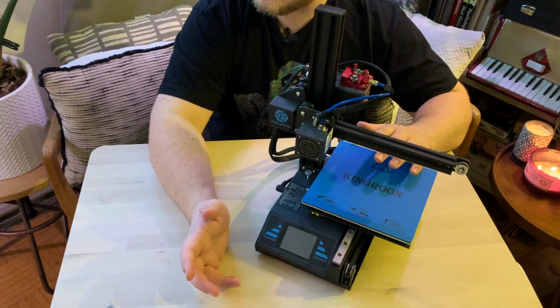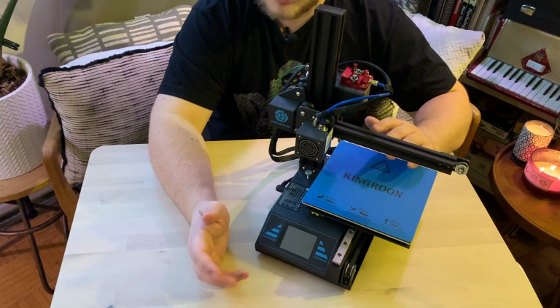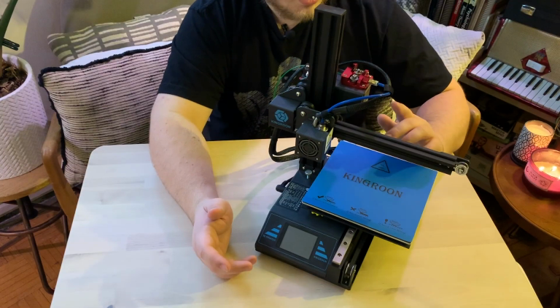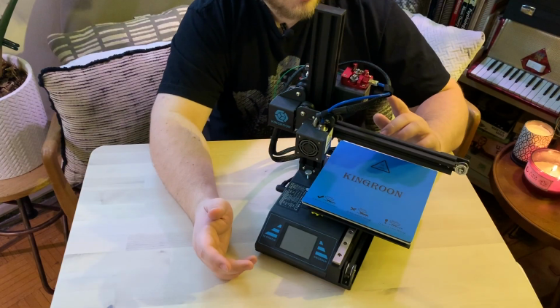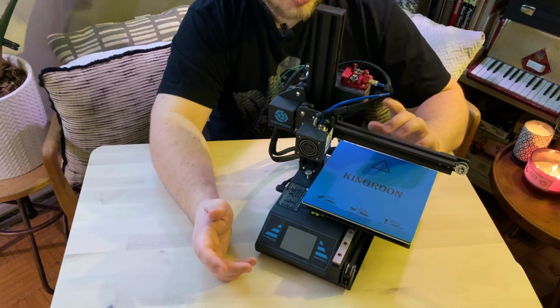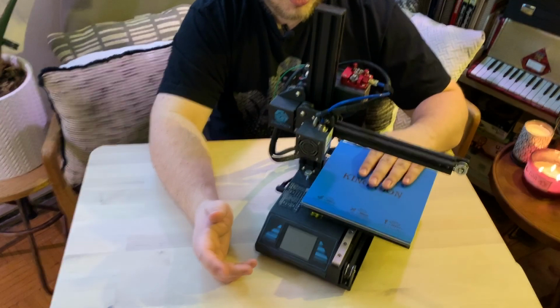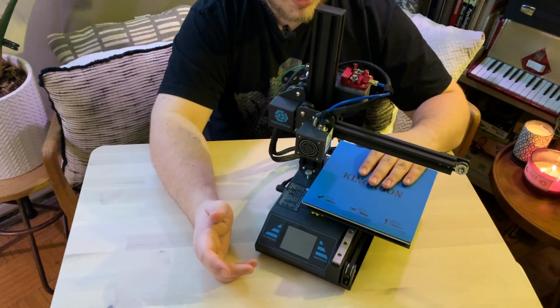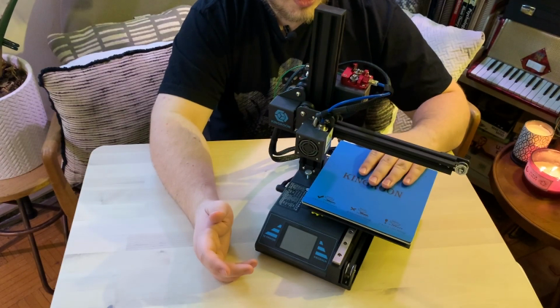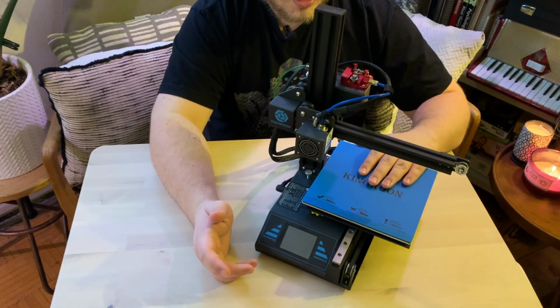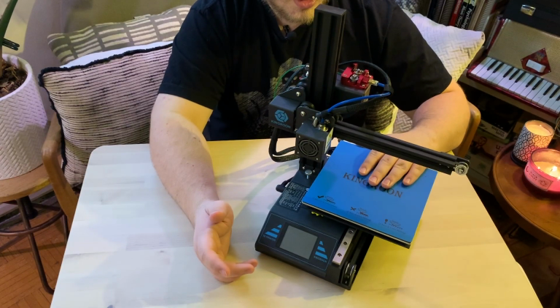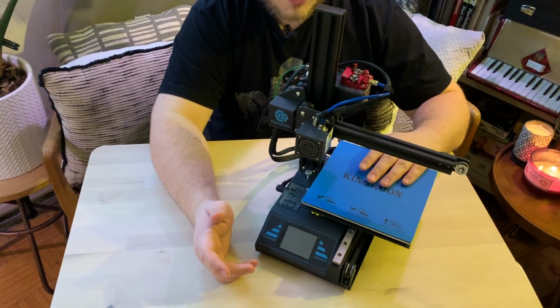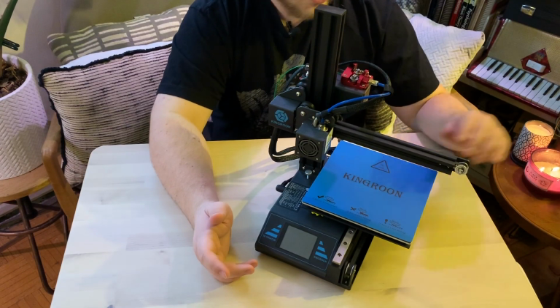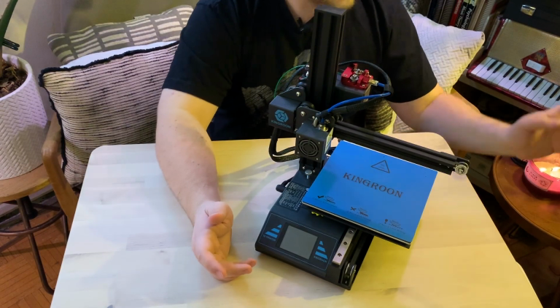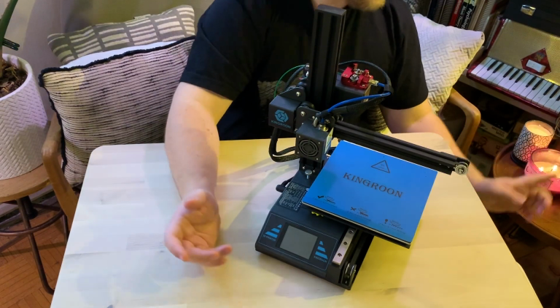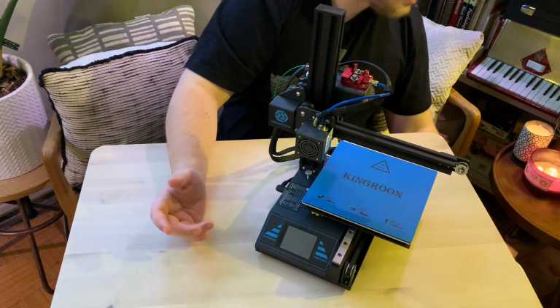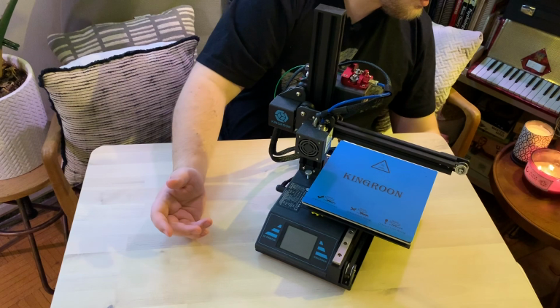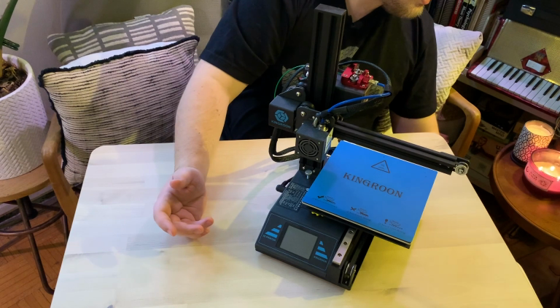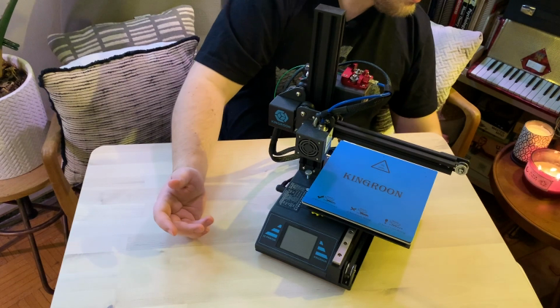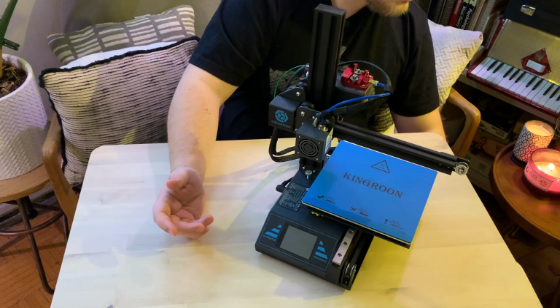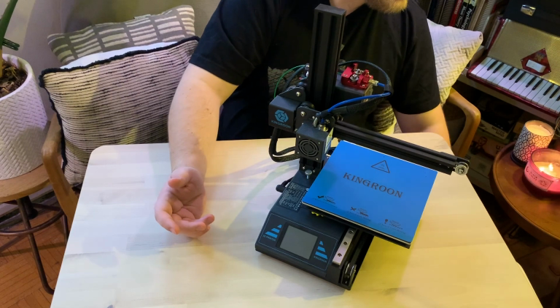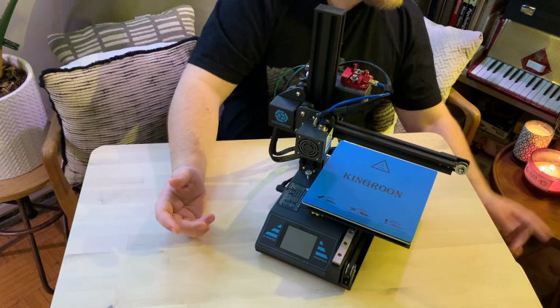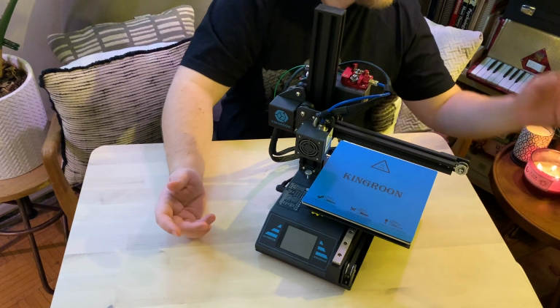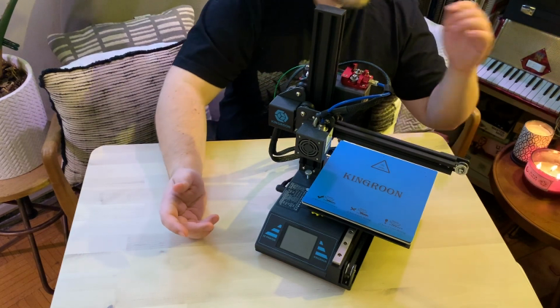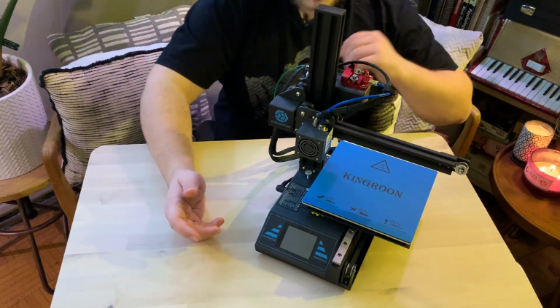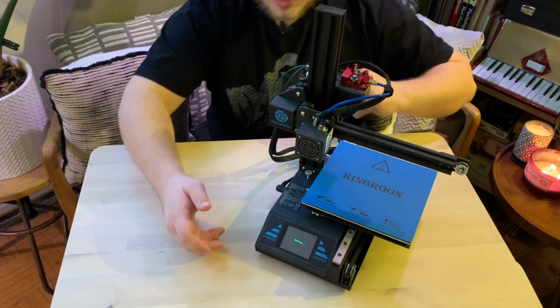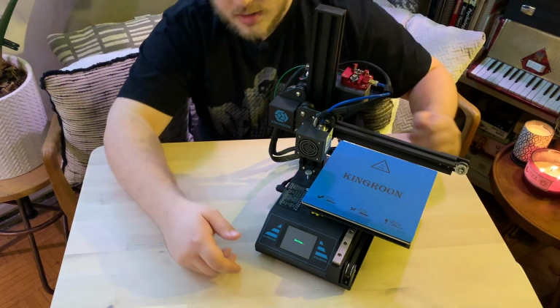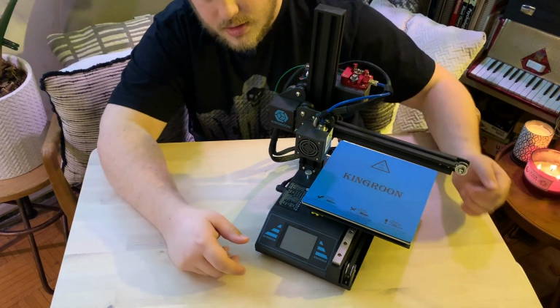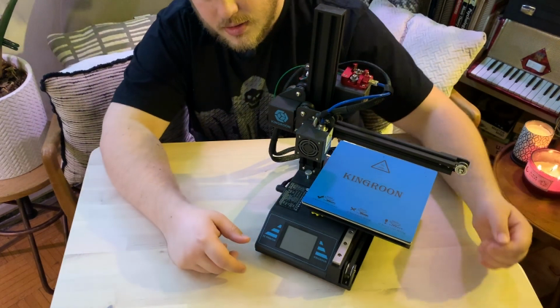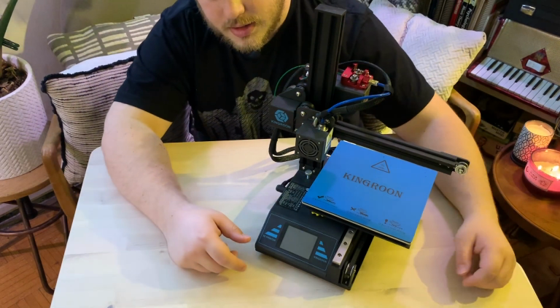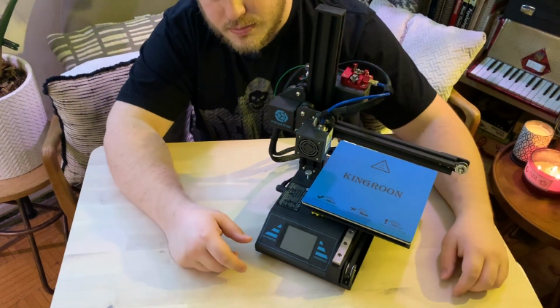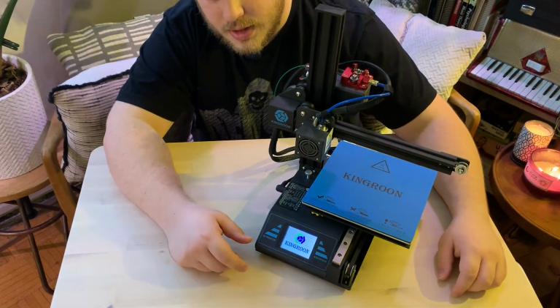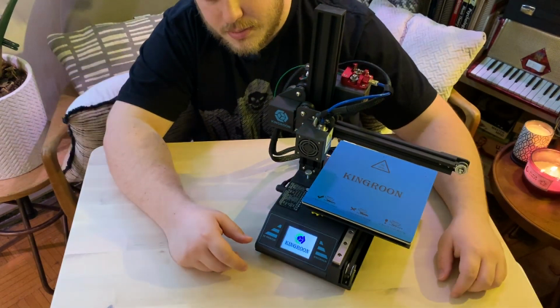I'm going to turn on the printer here. I just have the power supply just off to the side. Let this boot up.